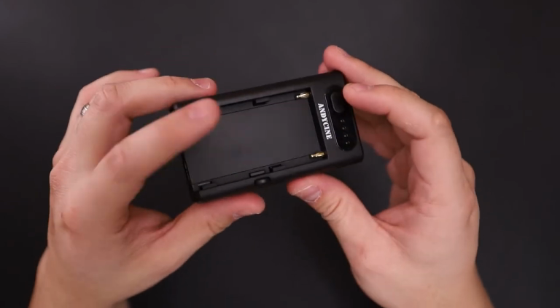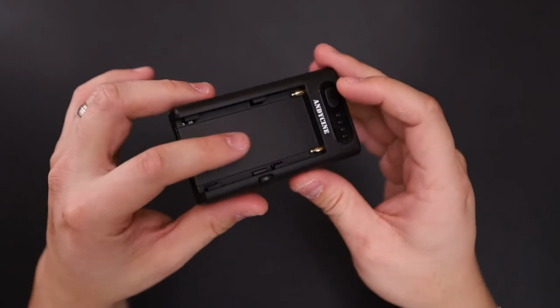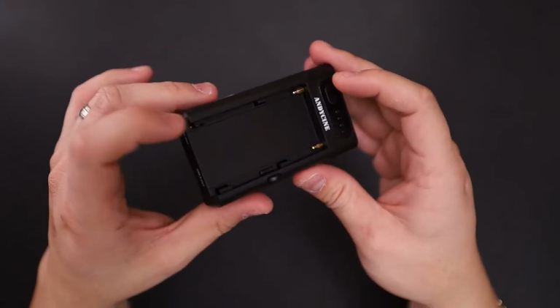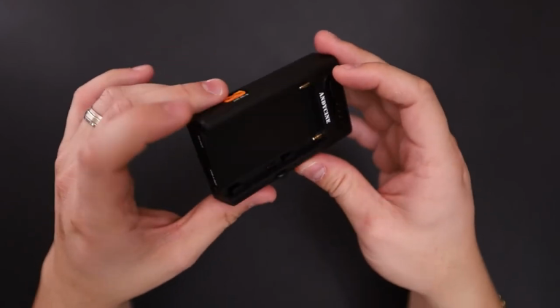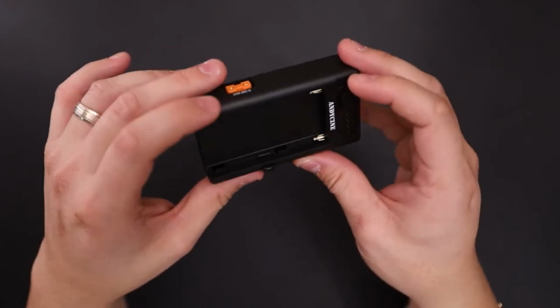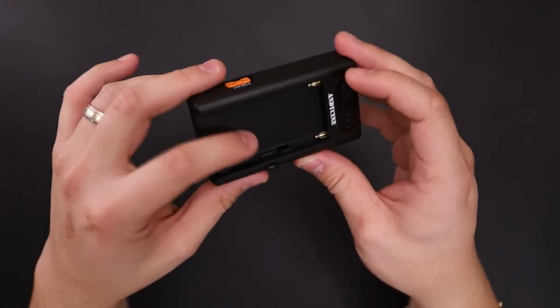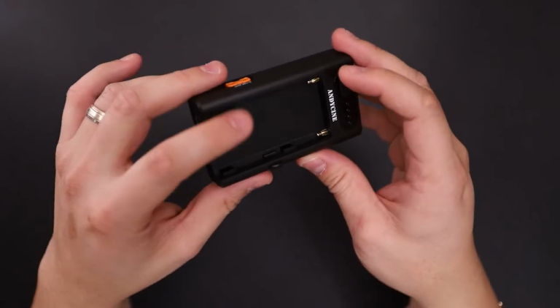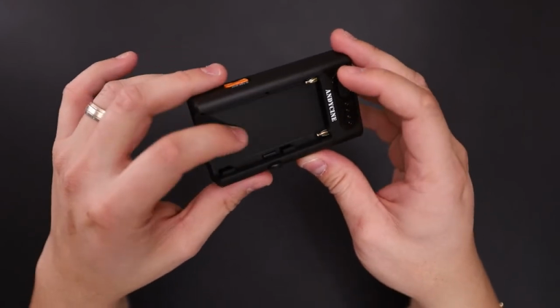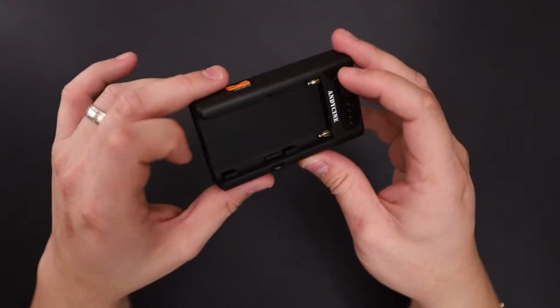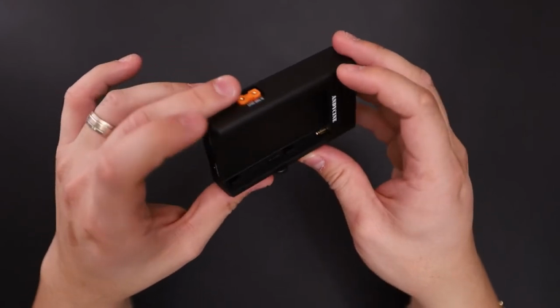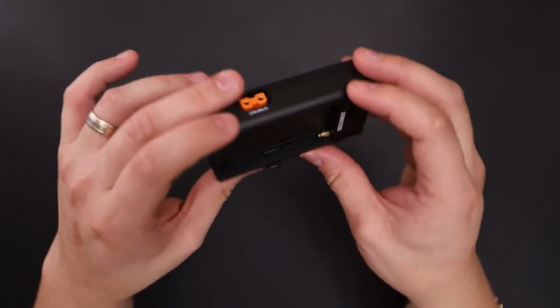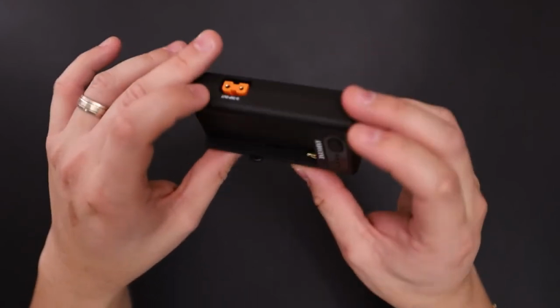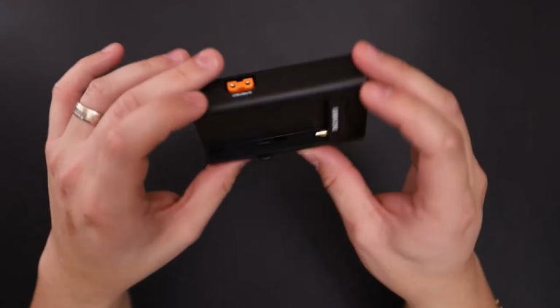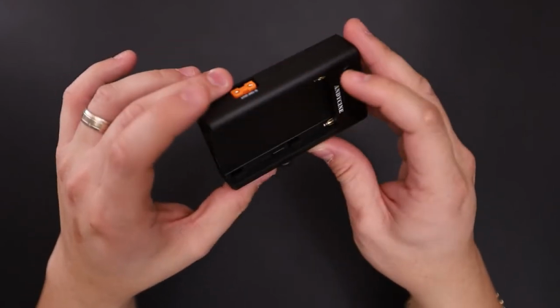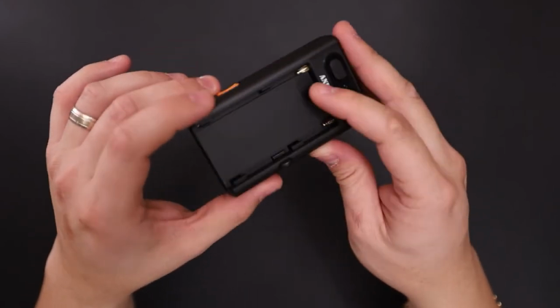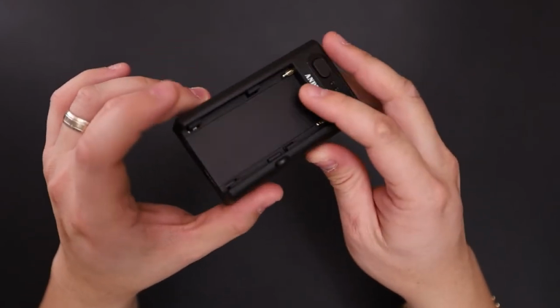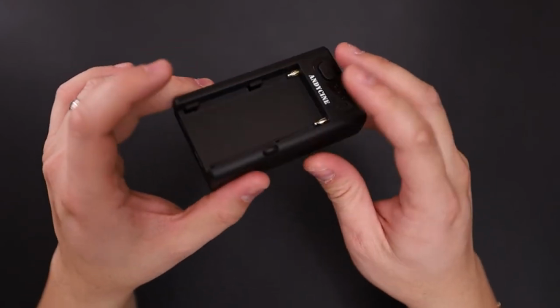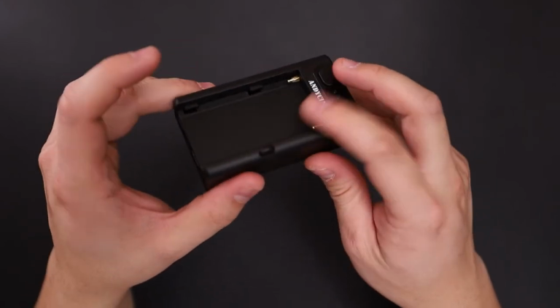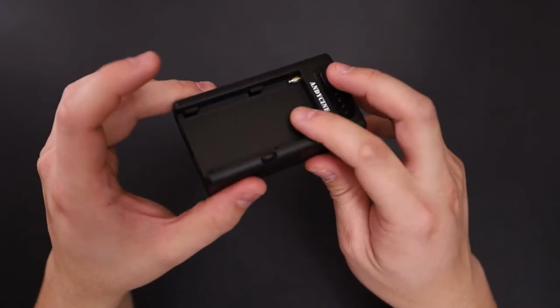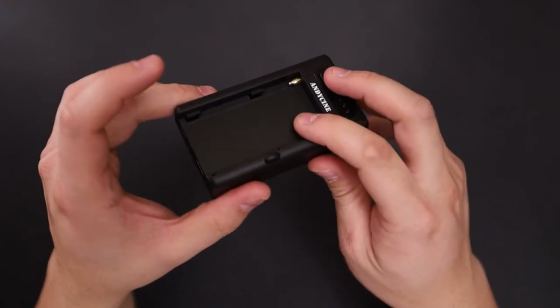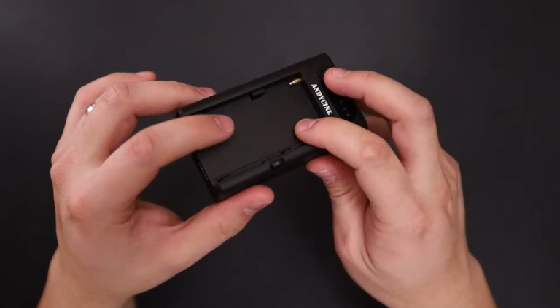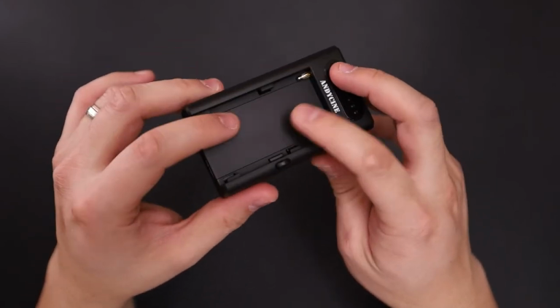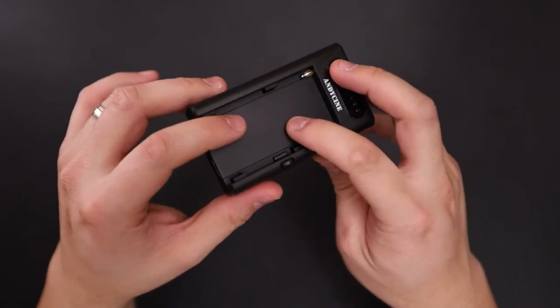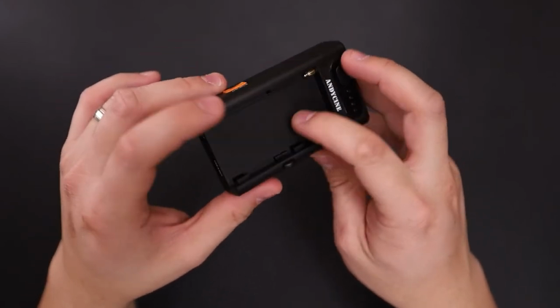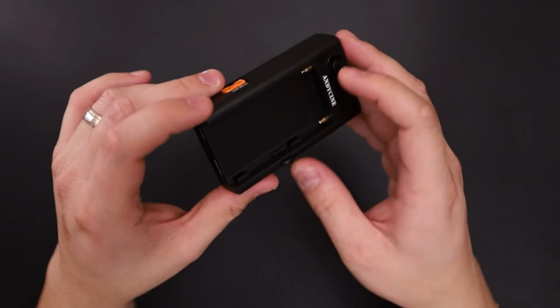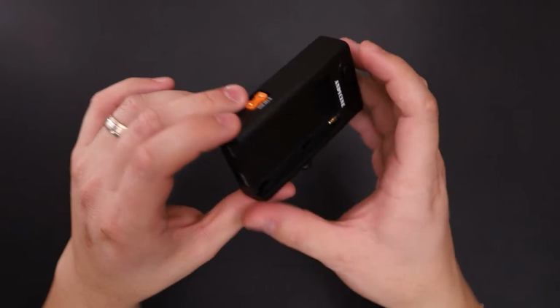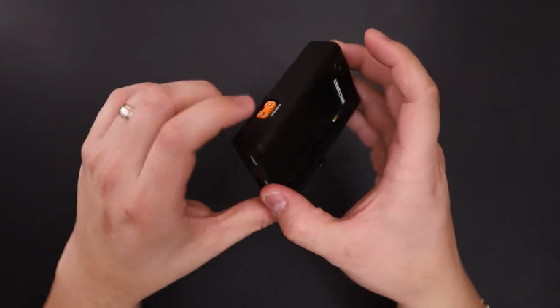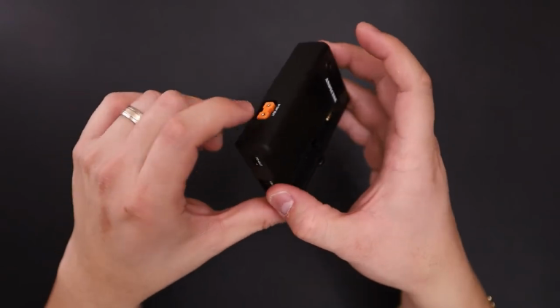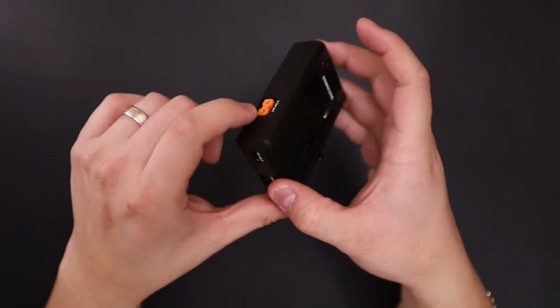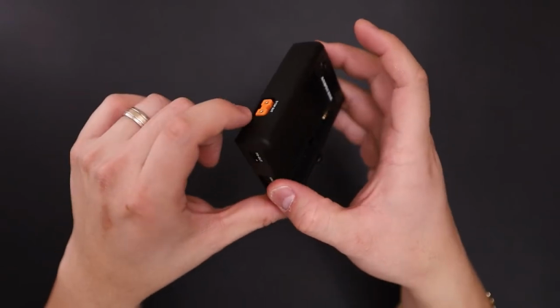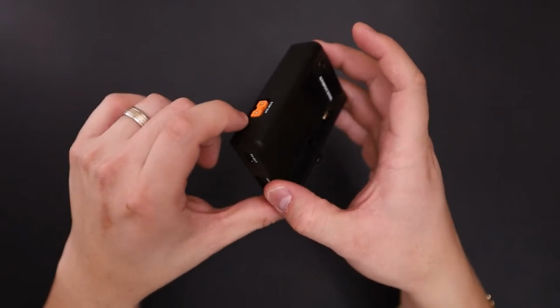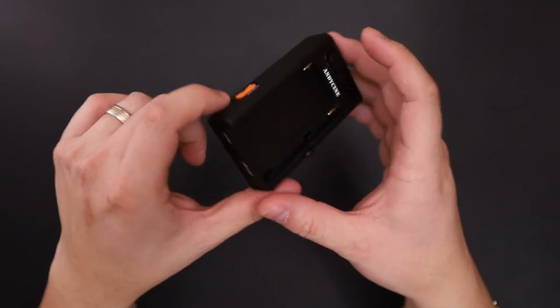You can screw it on here and then place this on top of your camera or on your cage. And you can power your camera with the MPF battery using the D-Tap.